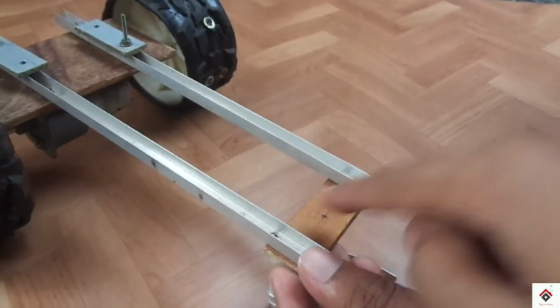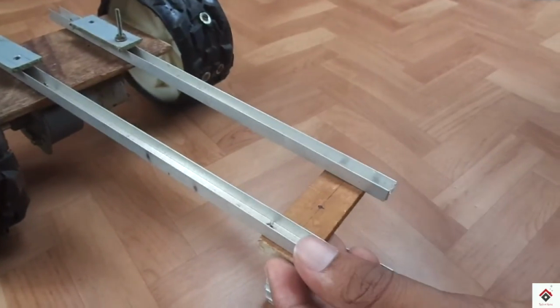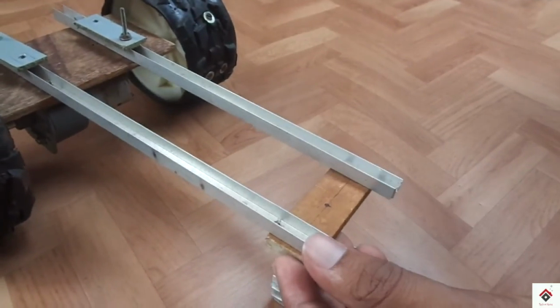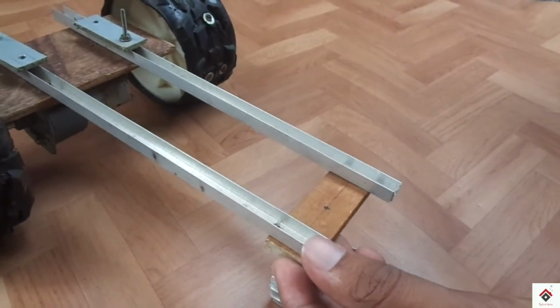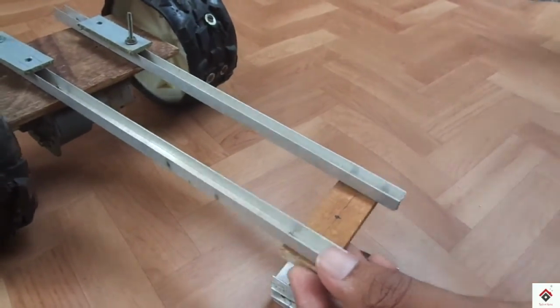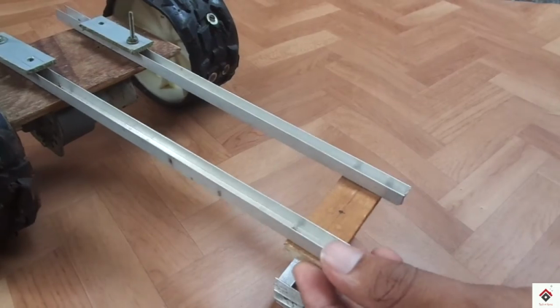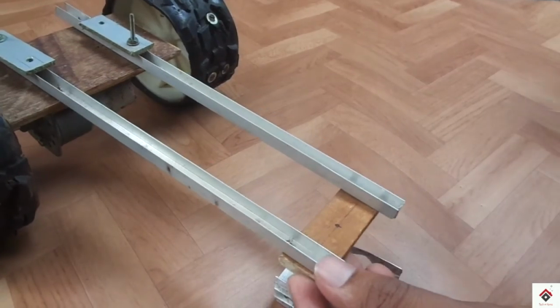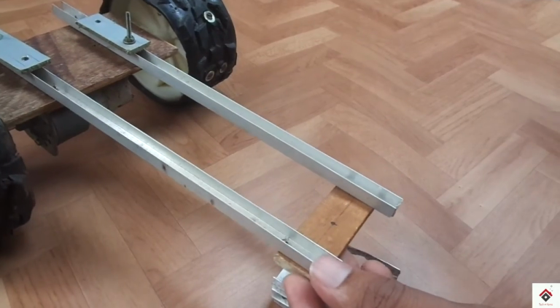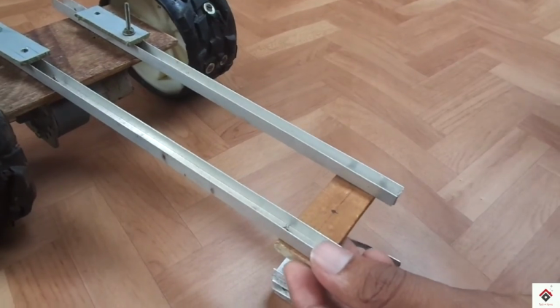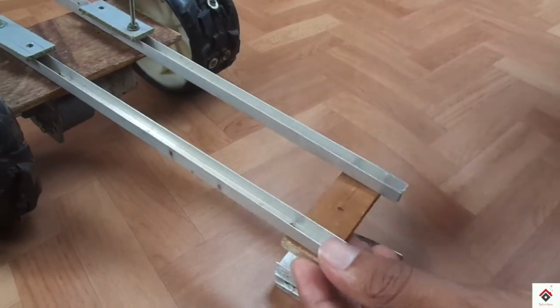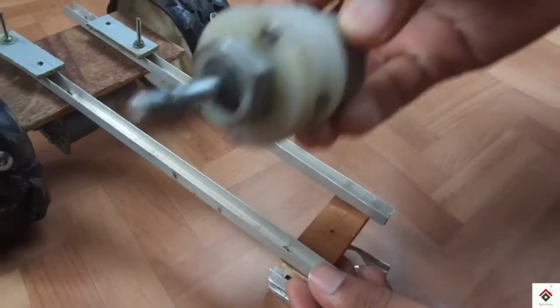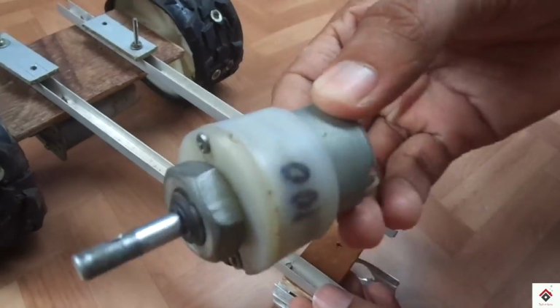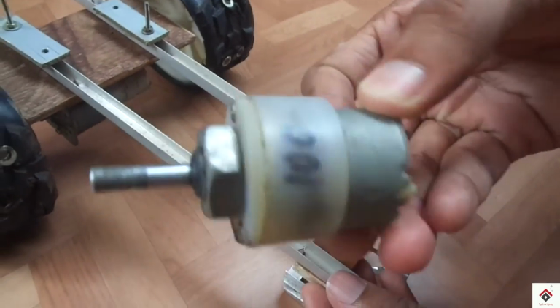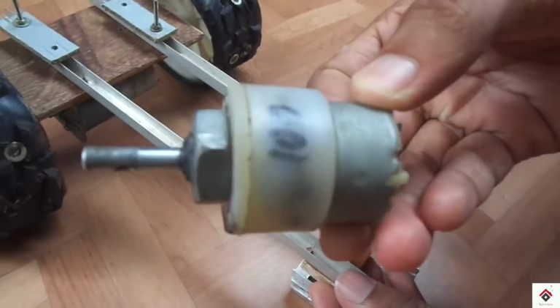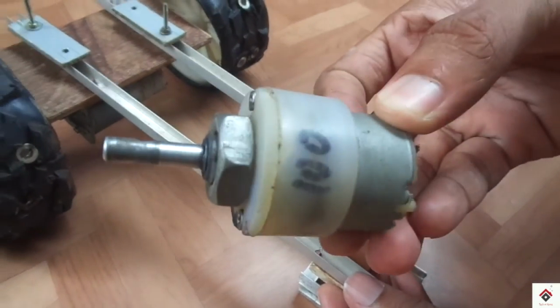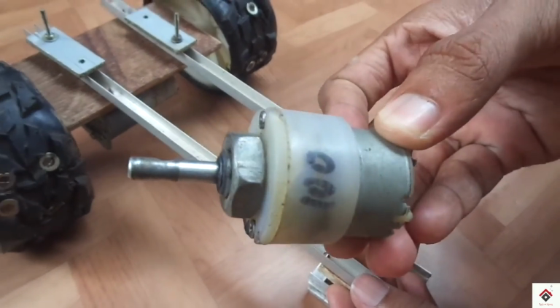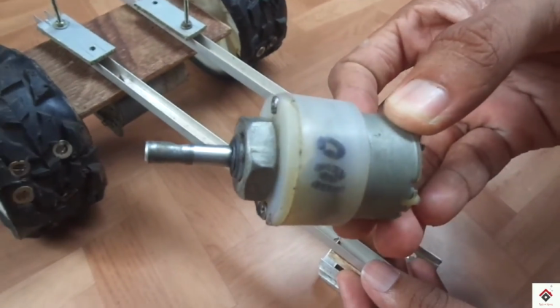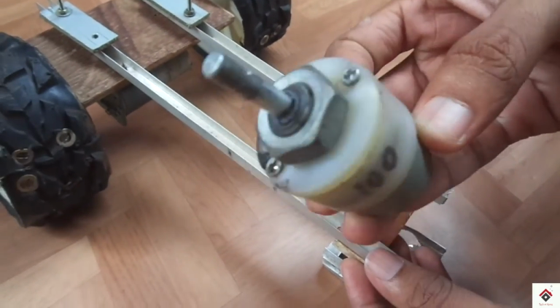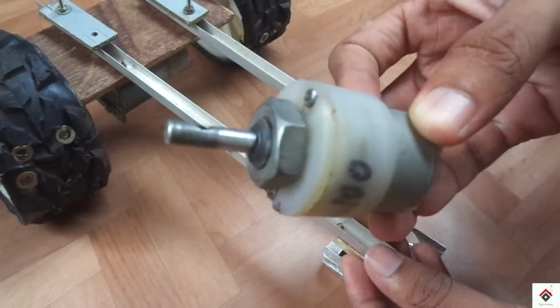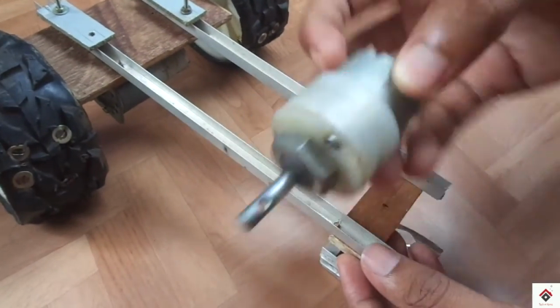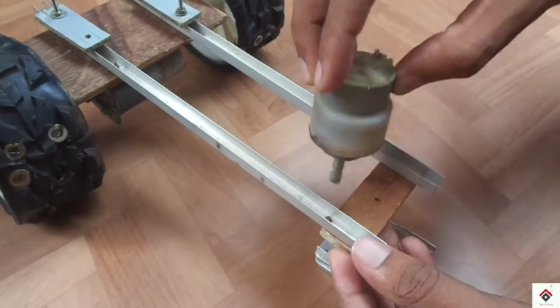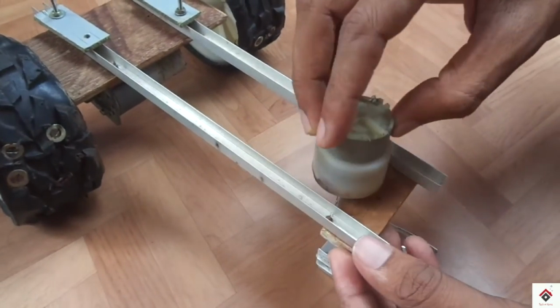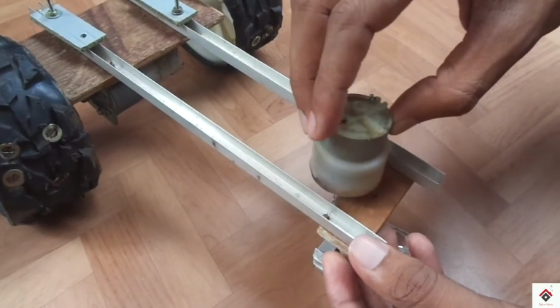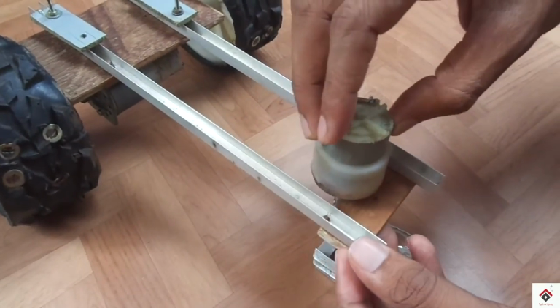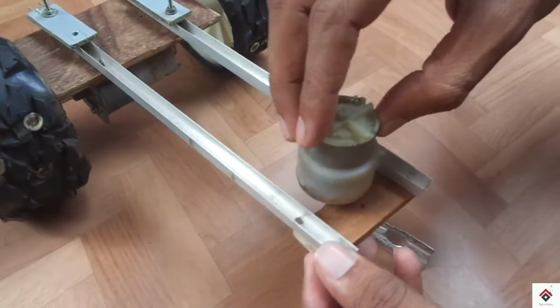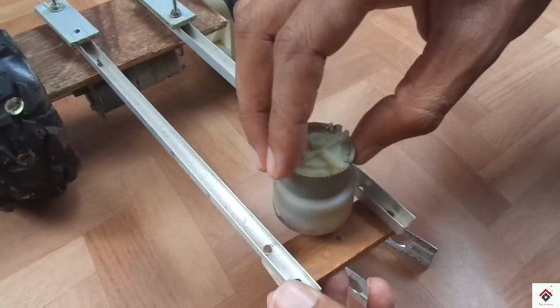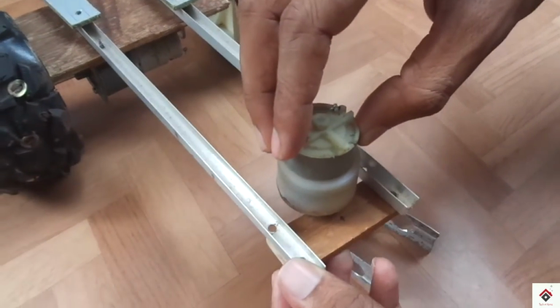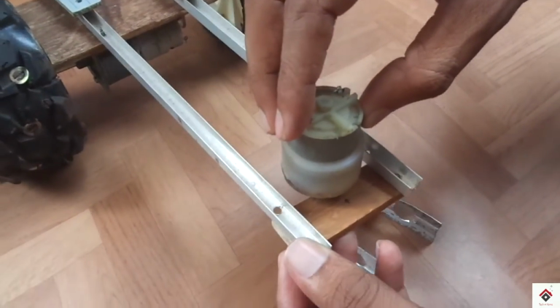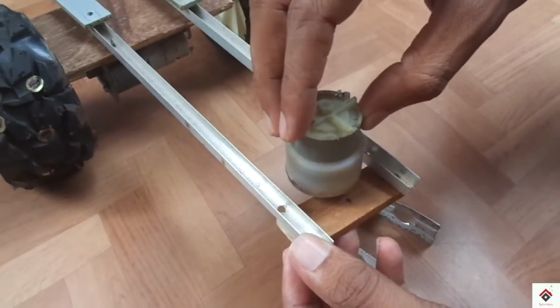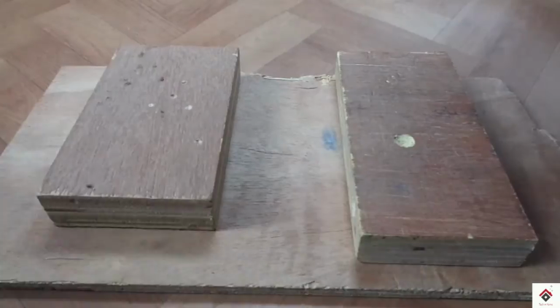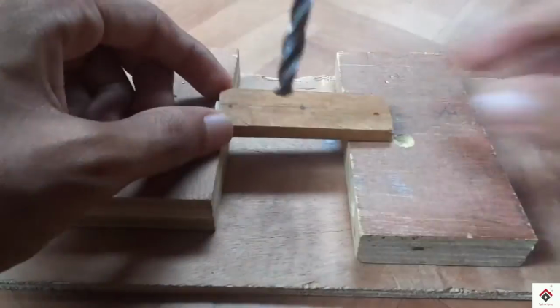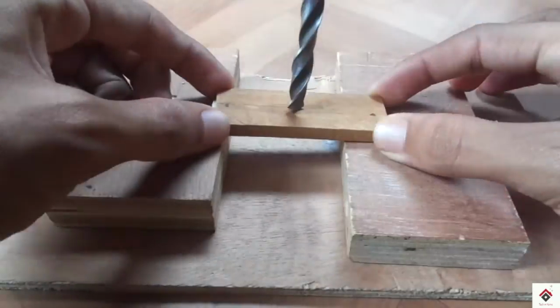For the turning mechanism, I will be adding this 10 RPM DC gear motor.